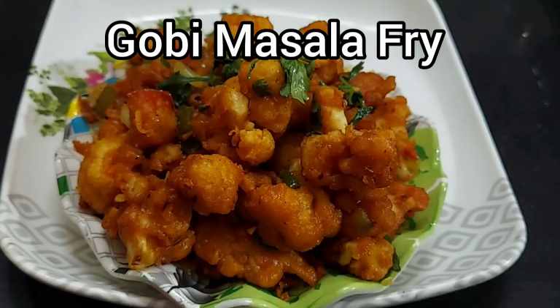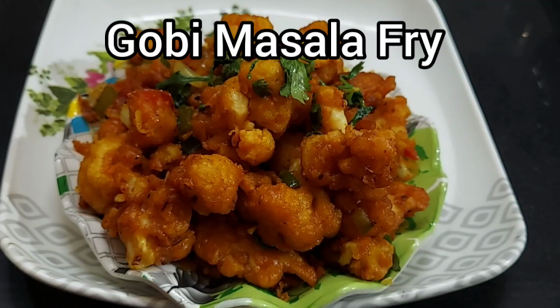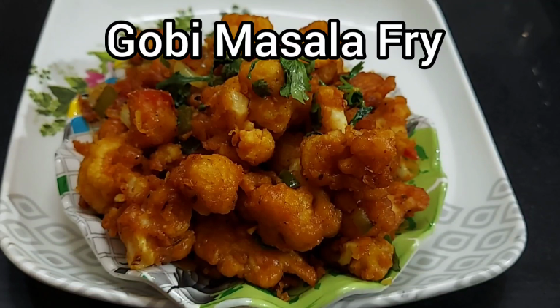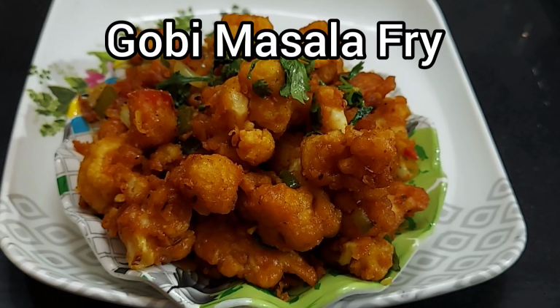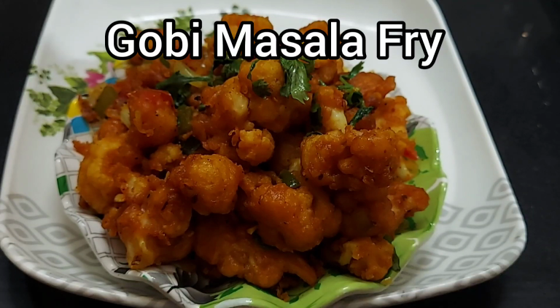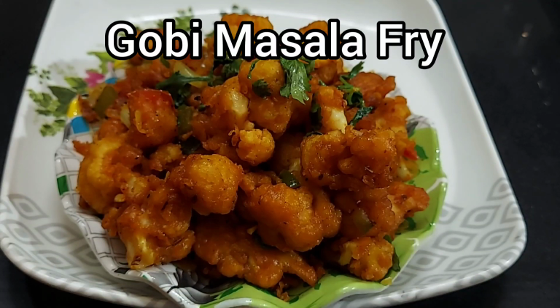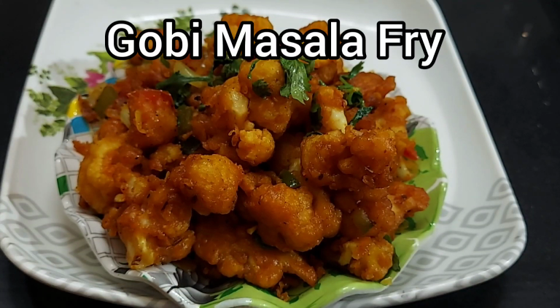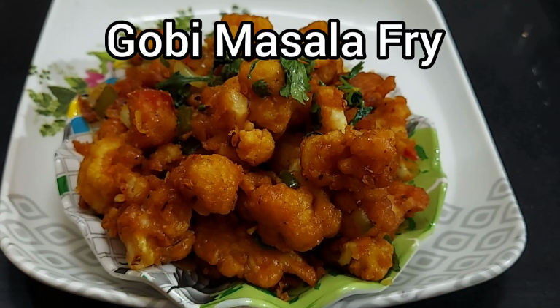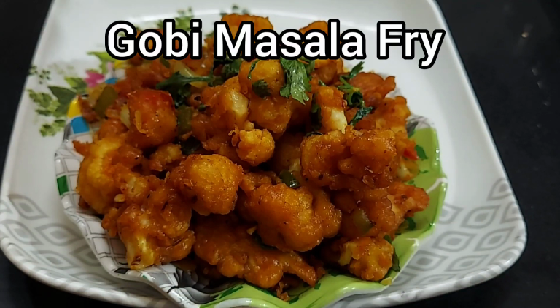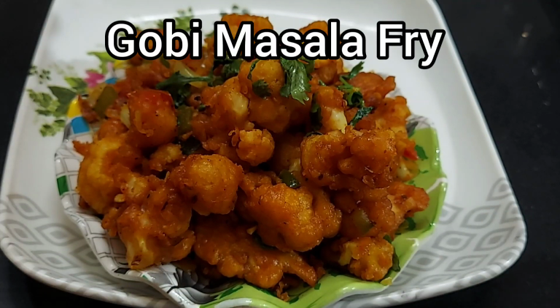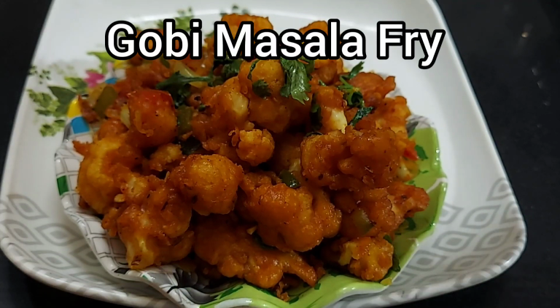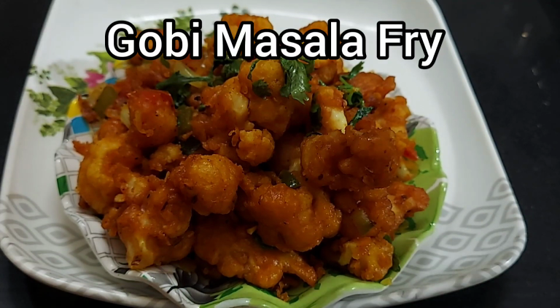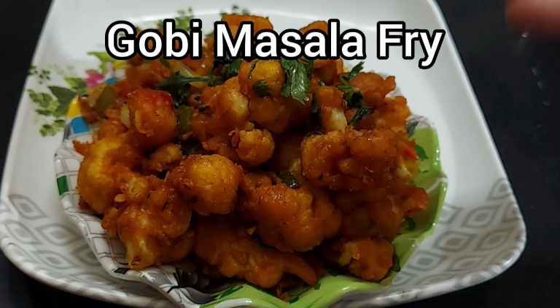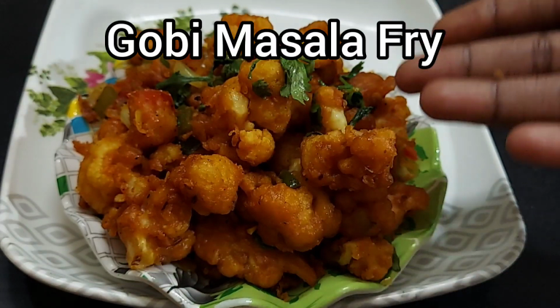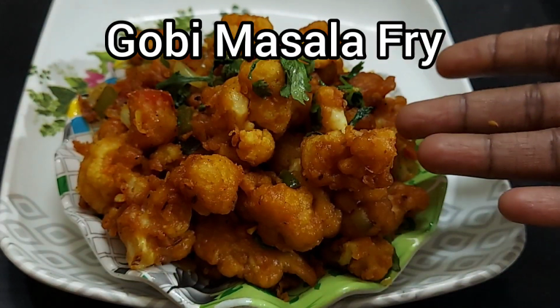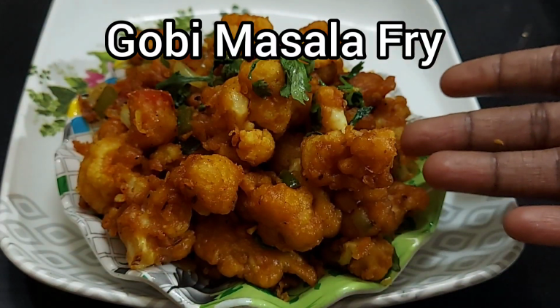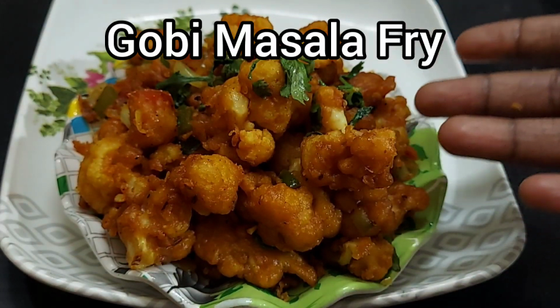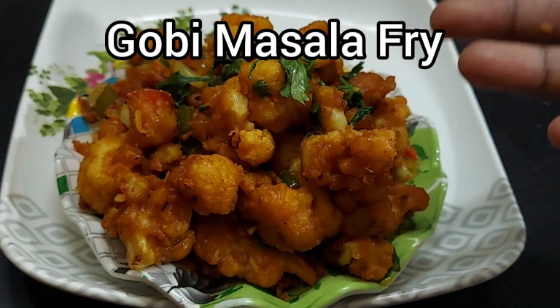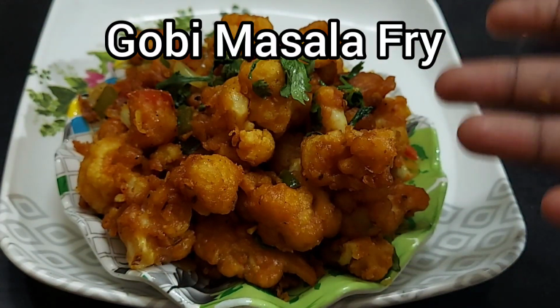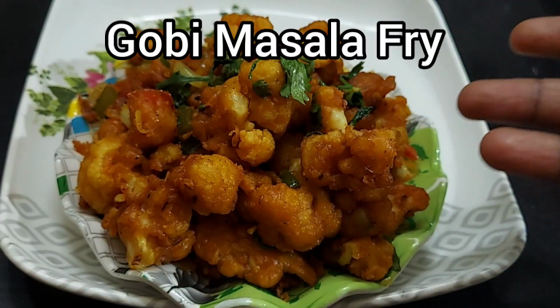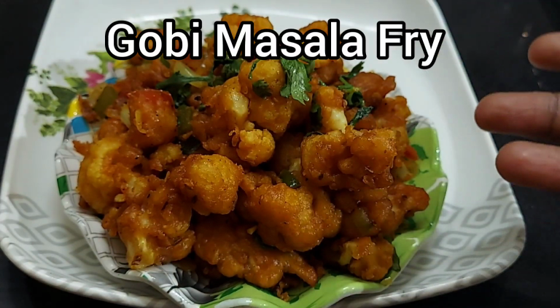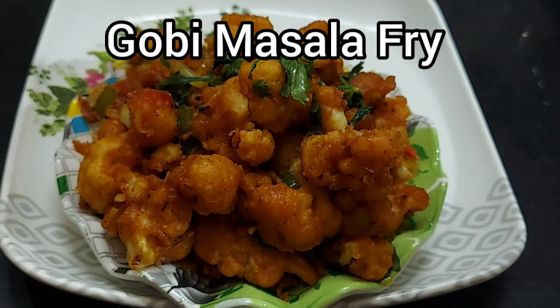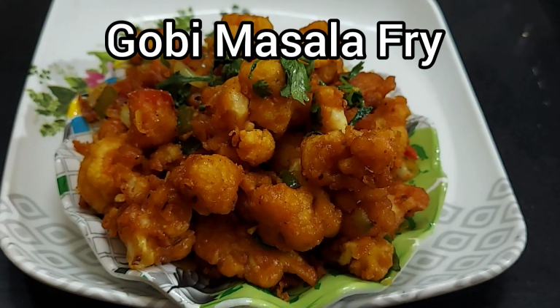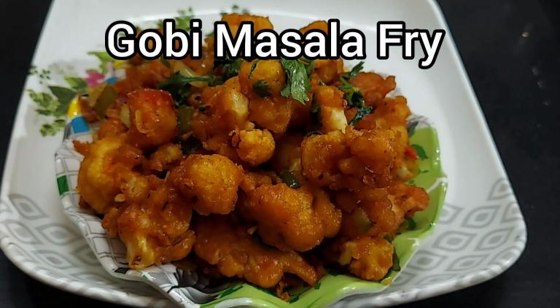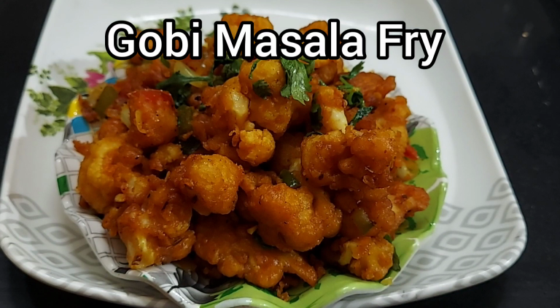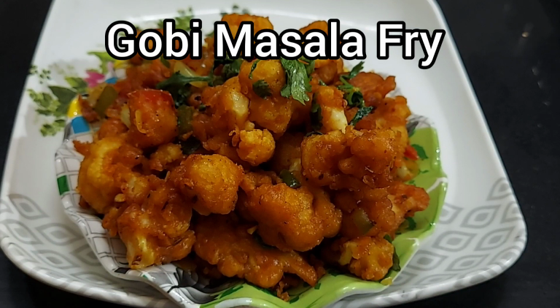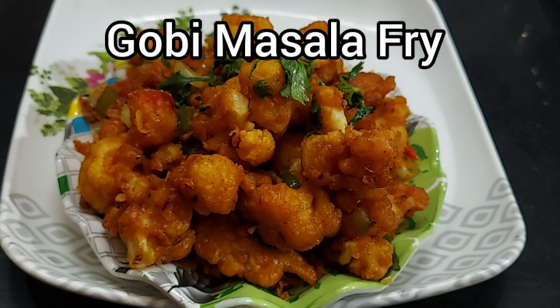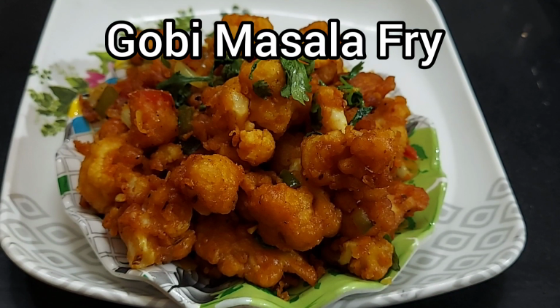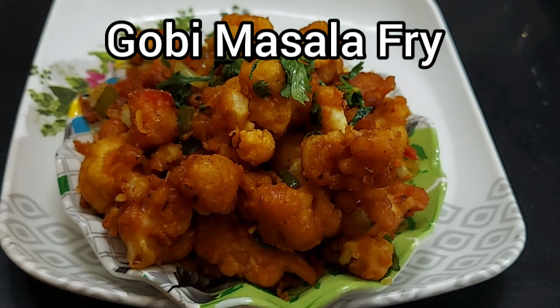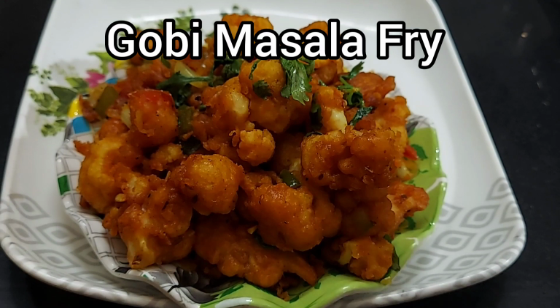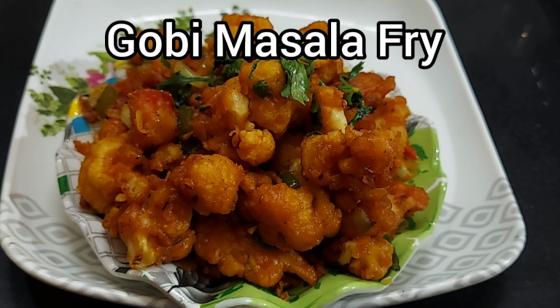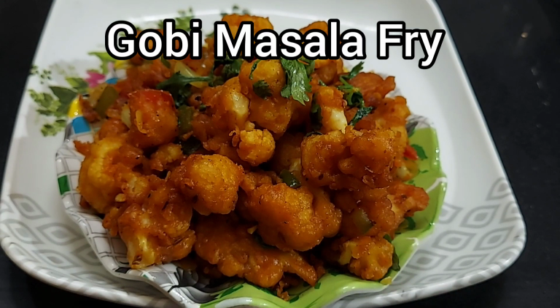Hello Friends! Welcome to Vaishnavi's Kitchen. Let's start with this dish — Gobi Masala Fry.